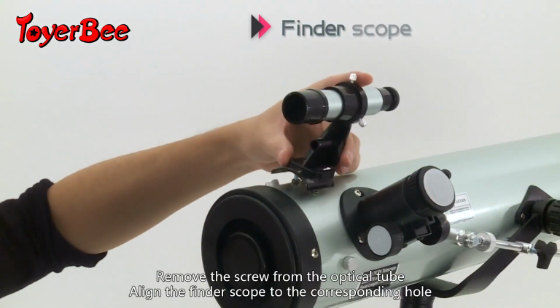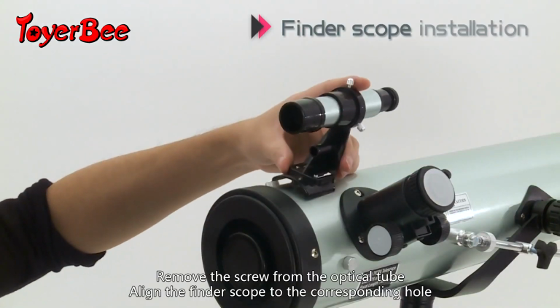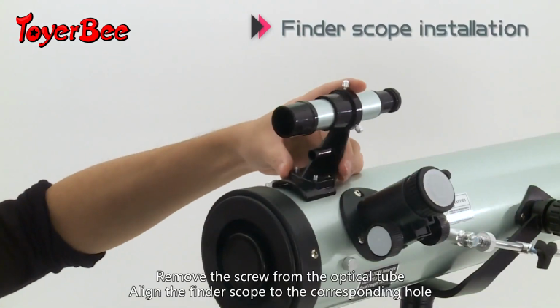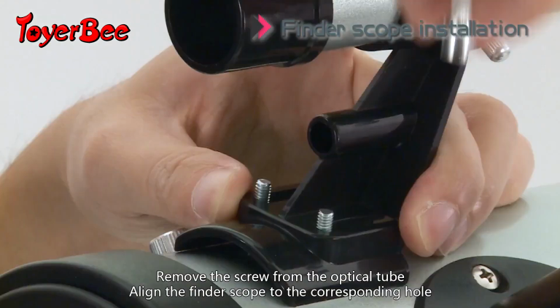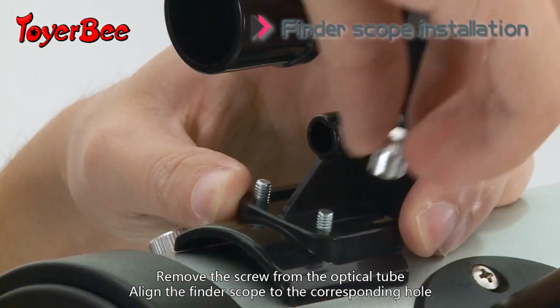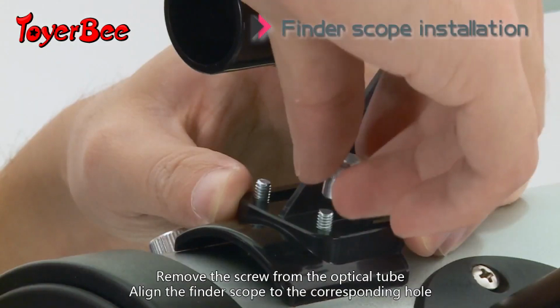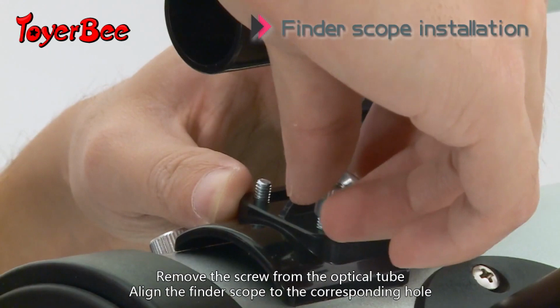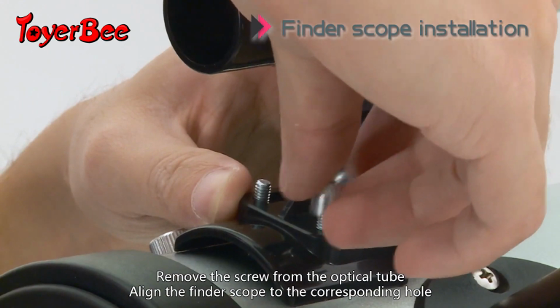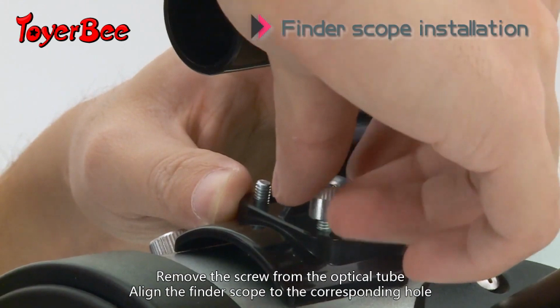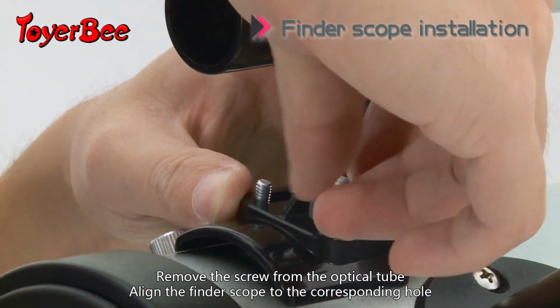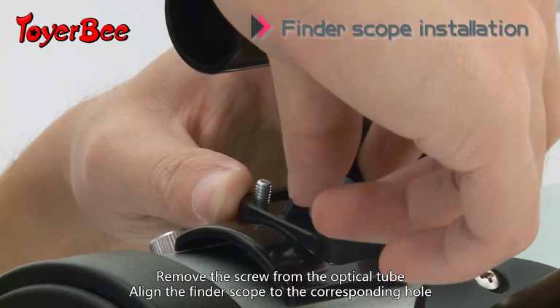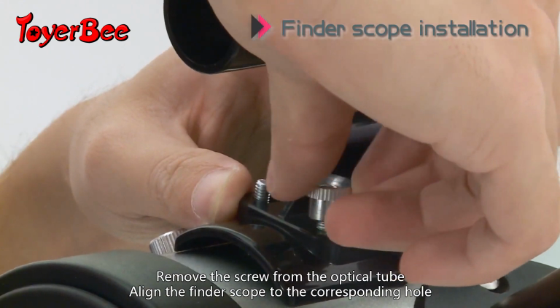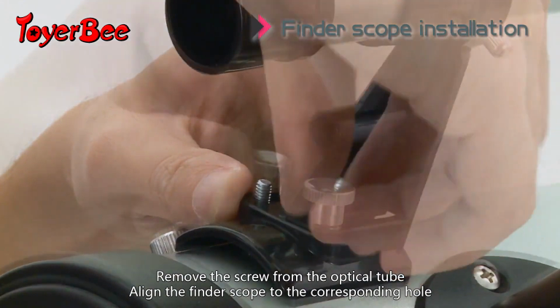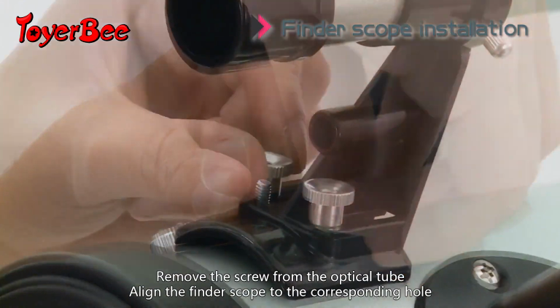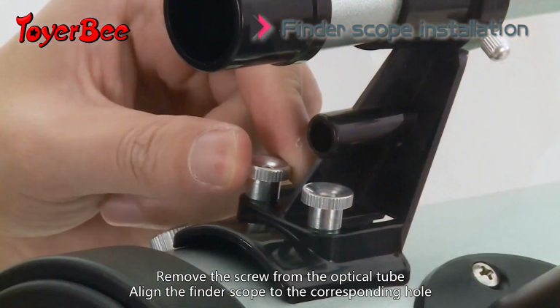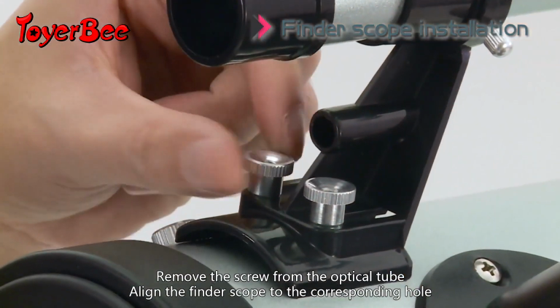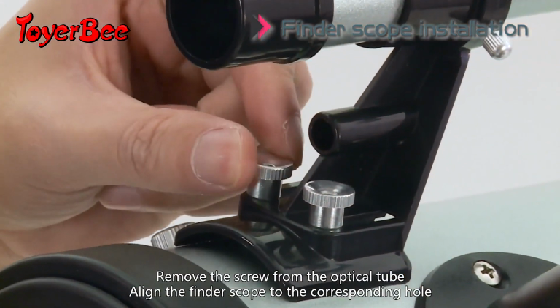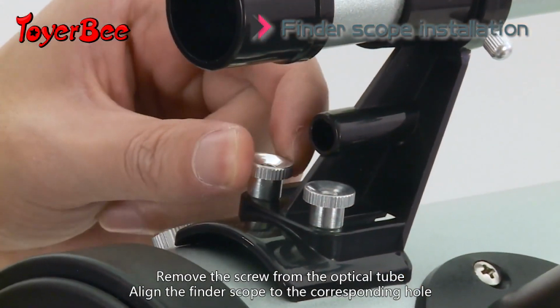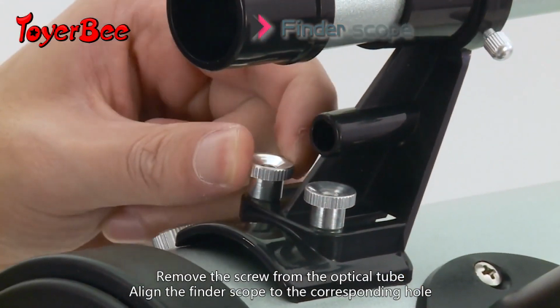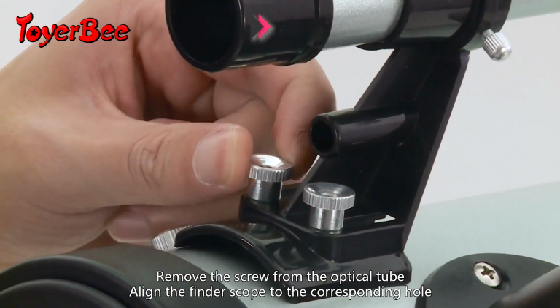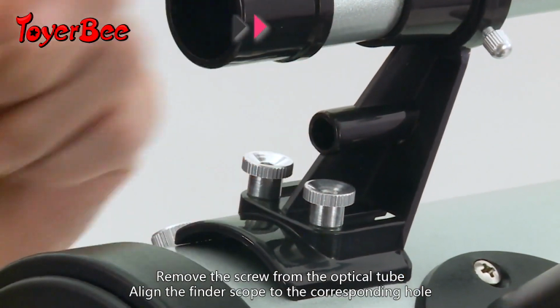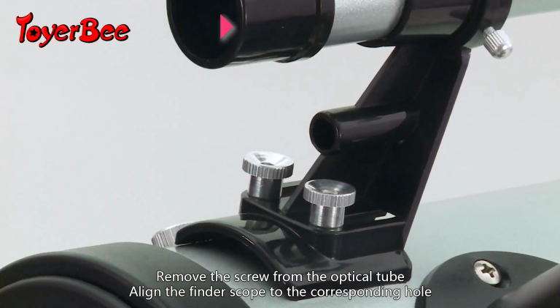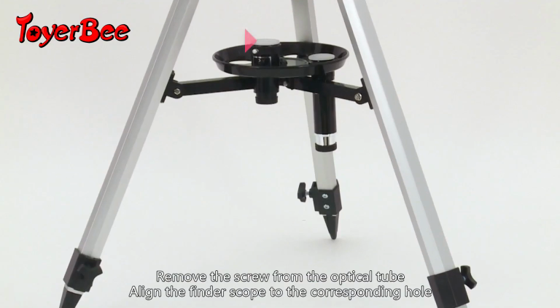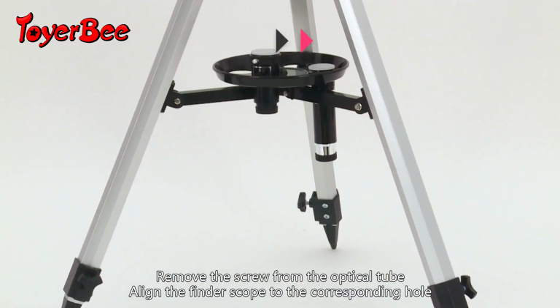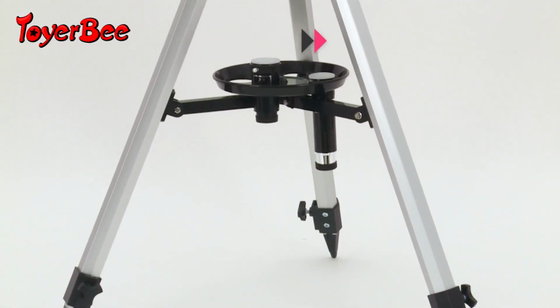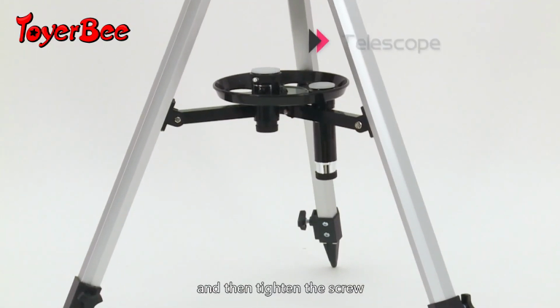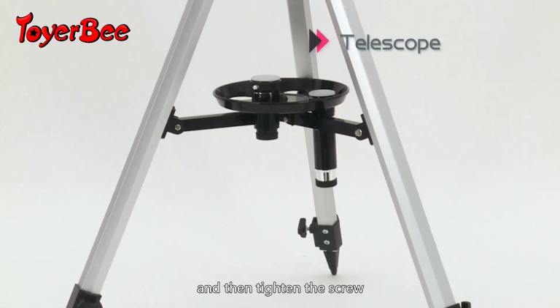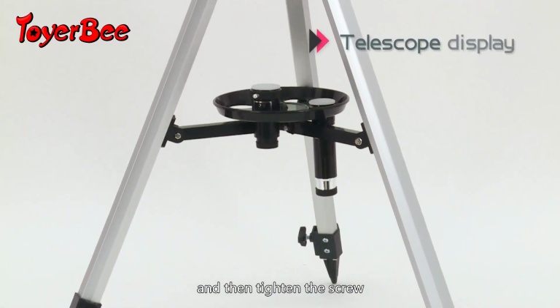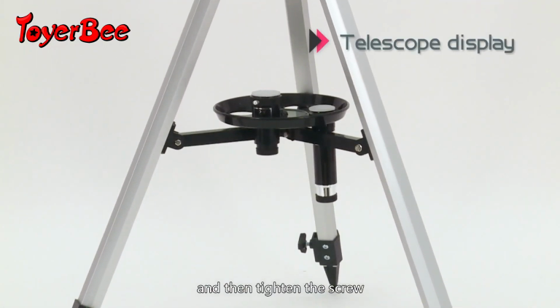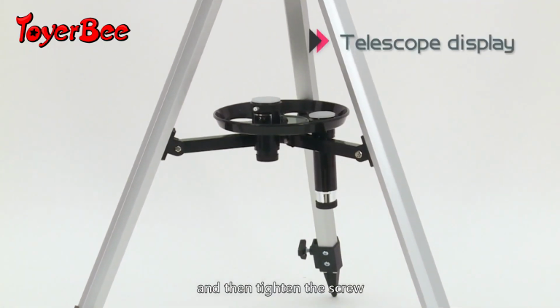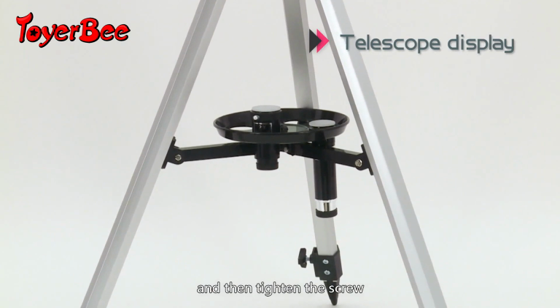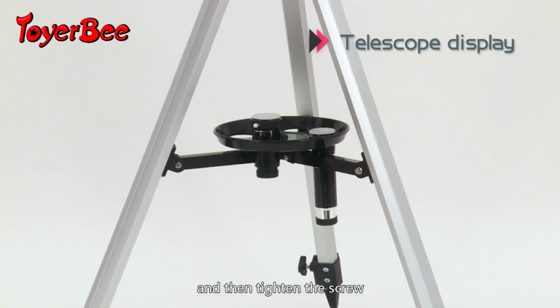Remove the screw from the optical tube. Align the finder scope to the corresponding hole and then tighten the screw.